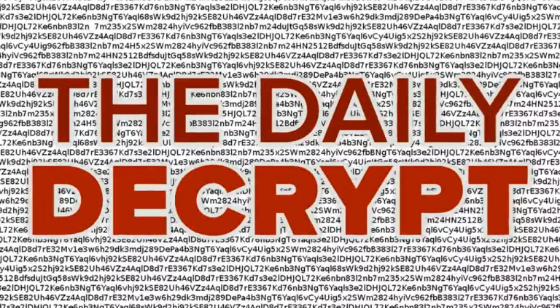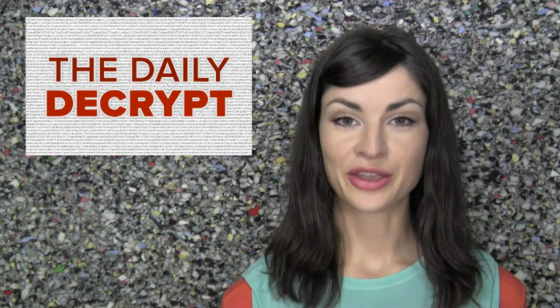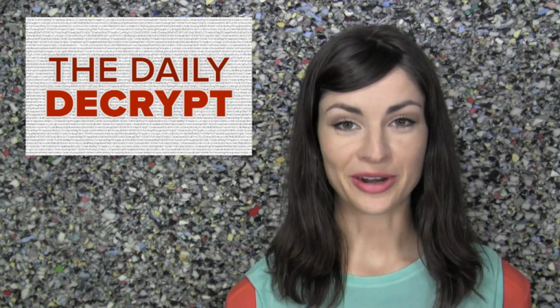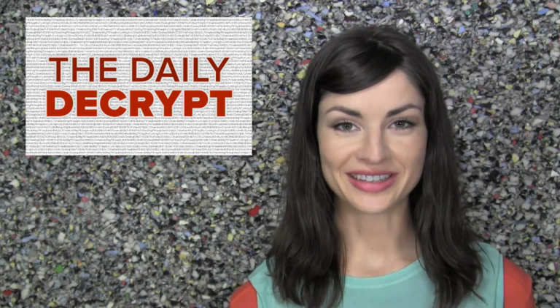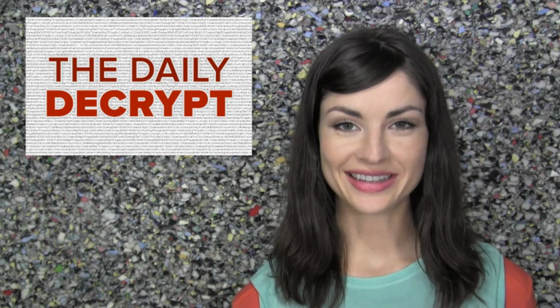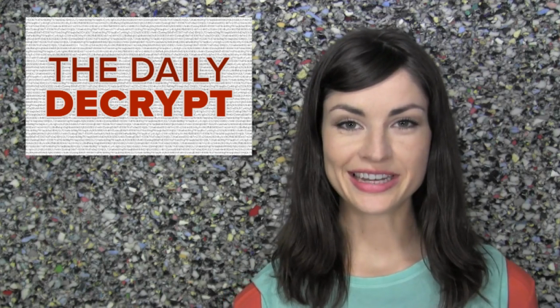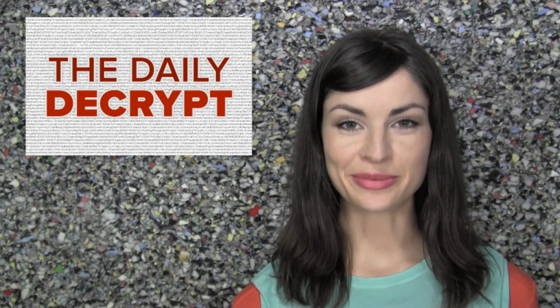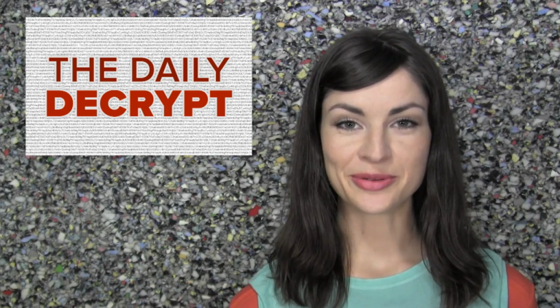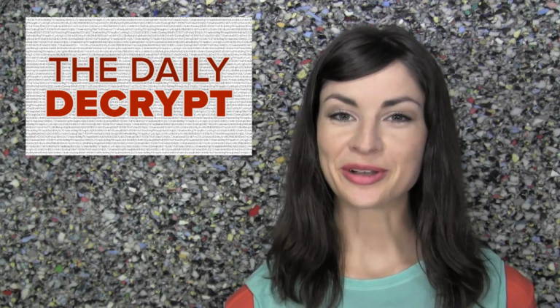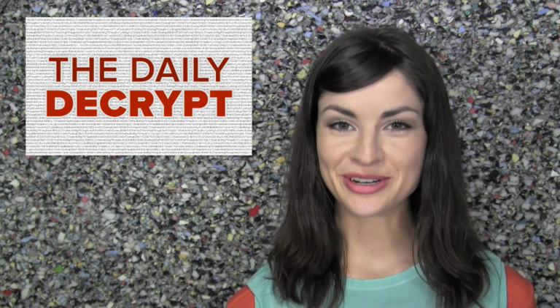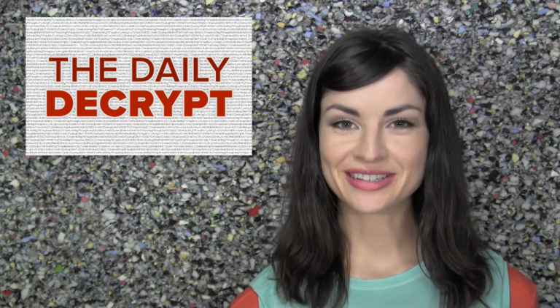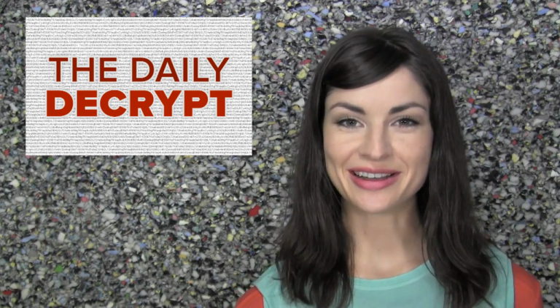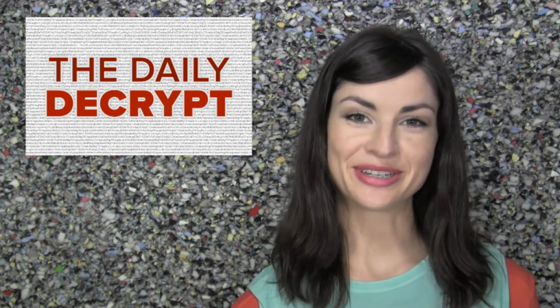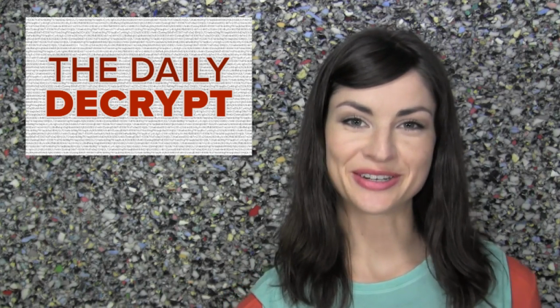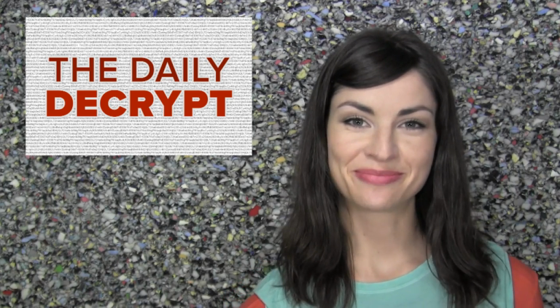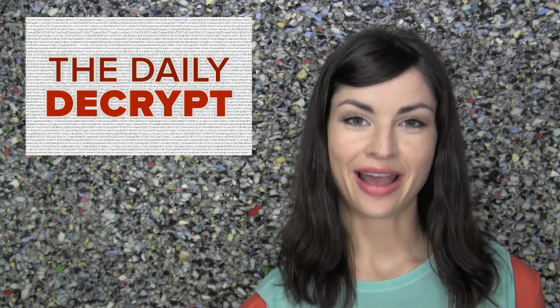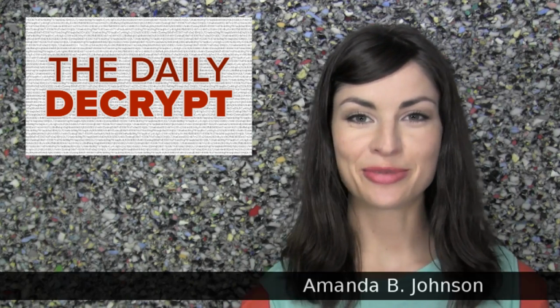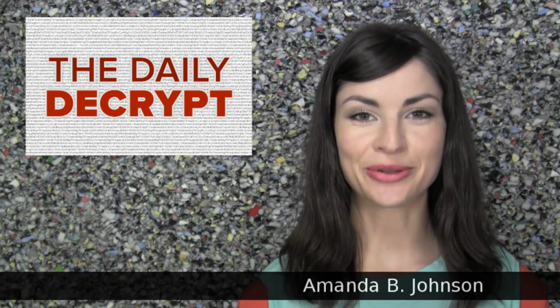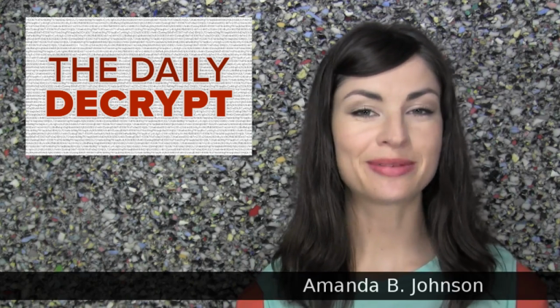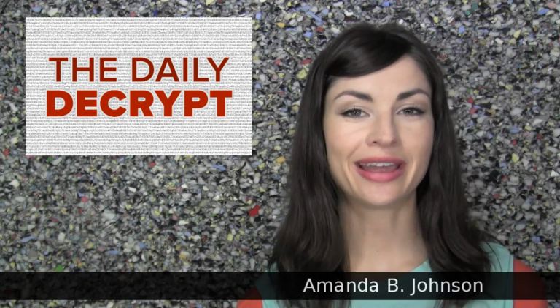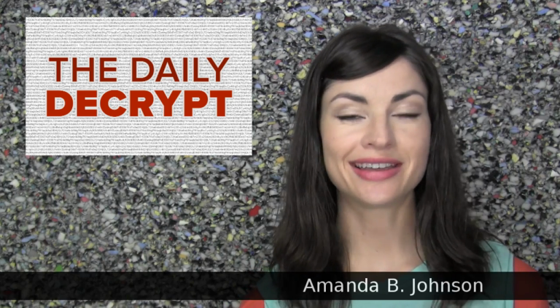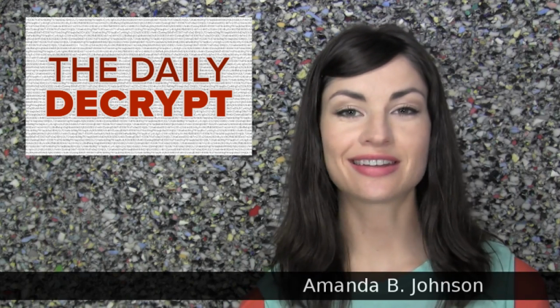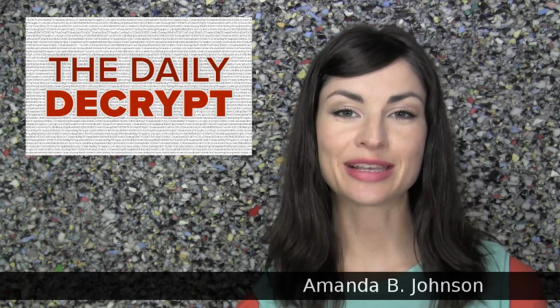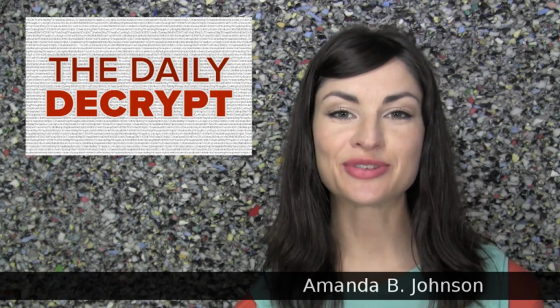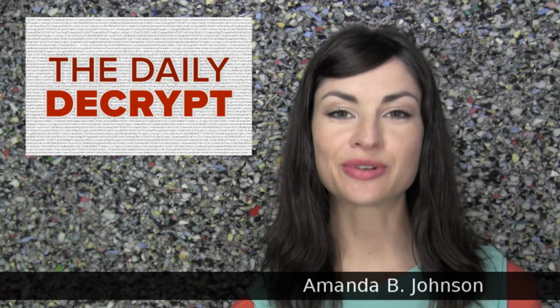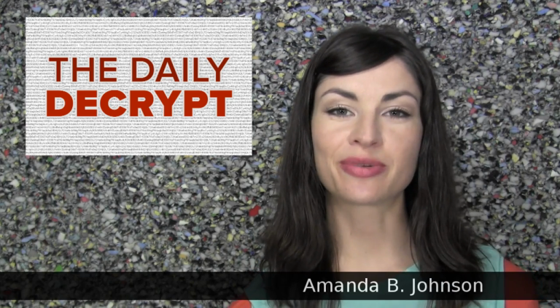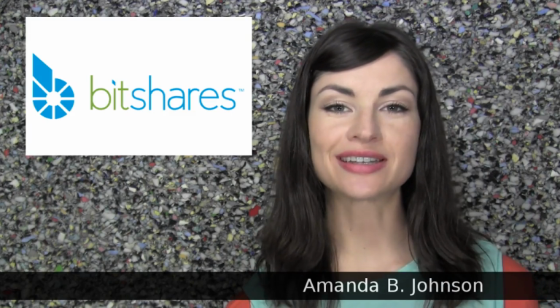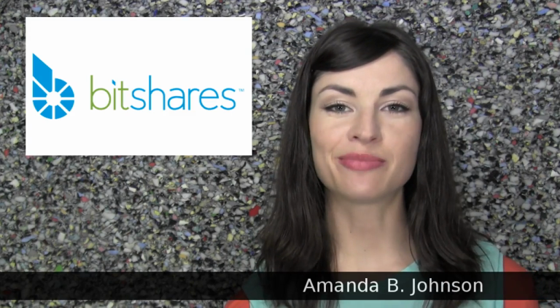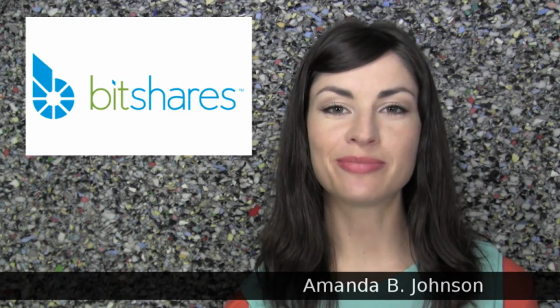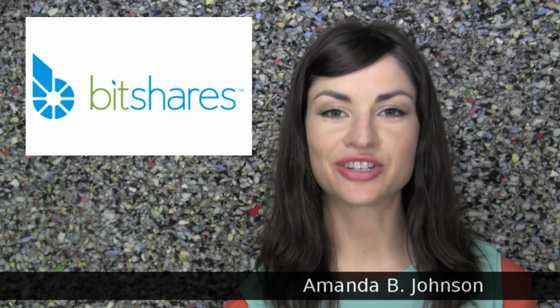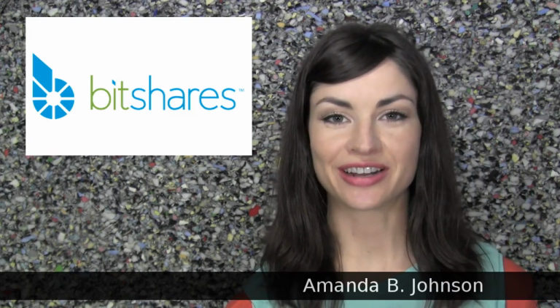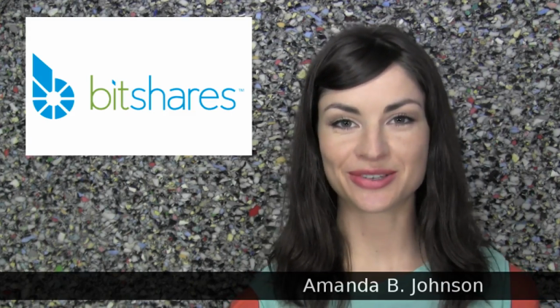You're watching The Daily Decrypt. Welcome to Currency Competition. I'm your host, Amanda, and today's episode is brought to you by BitShares.